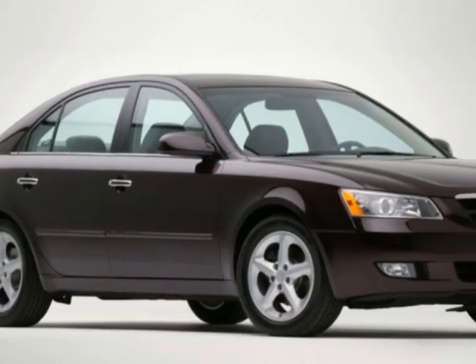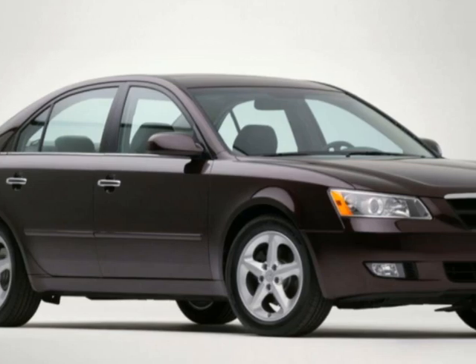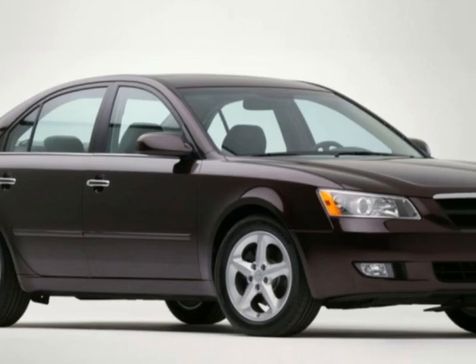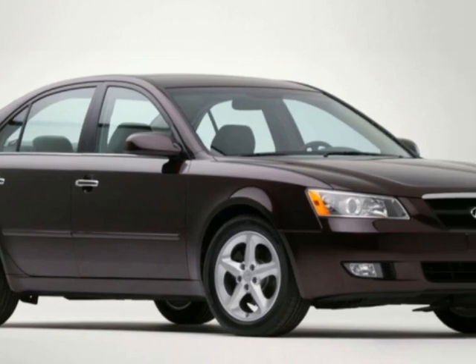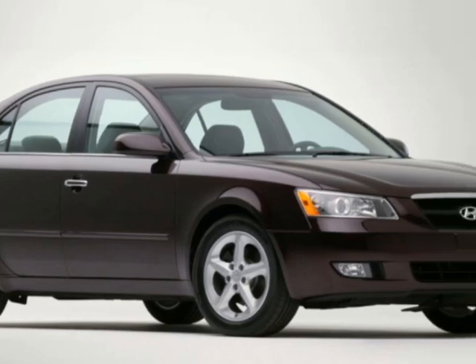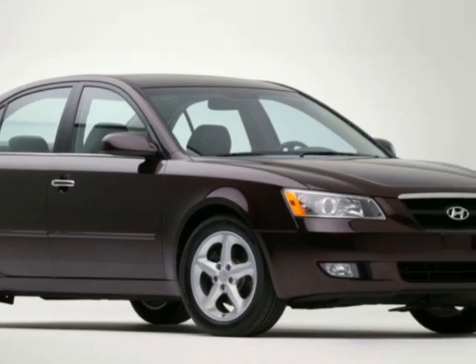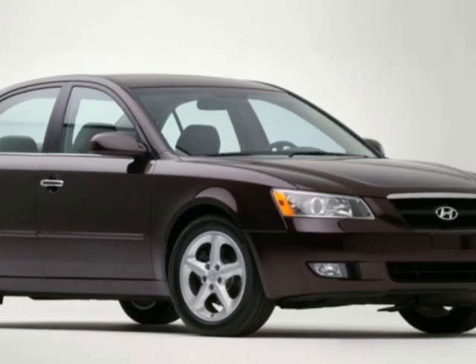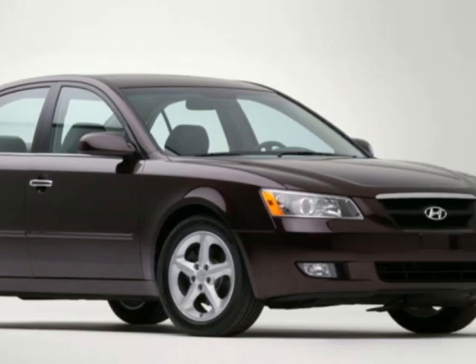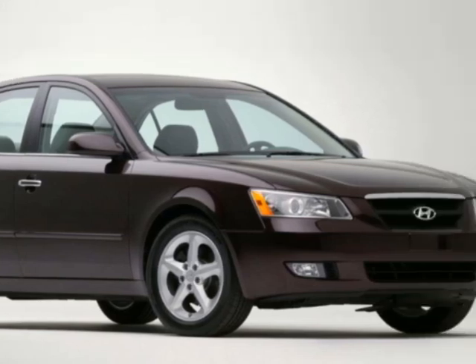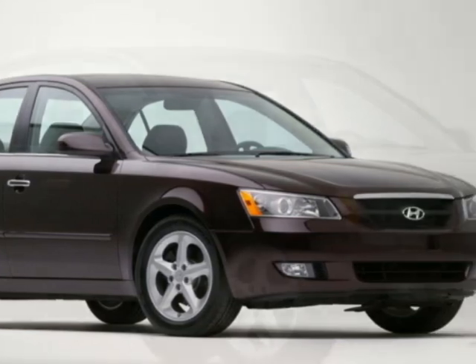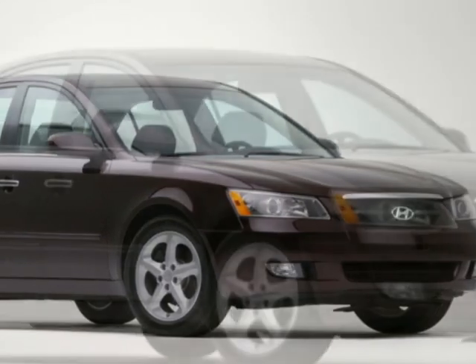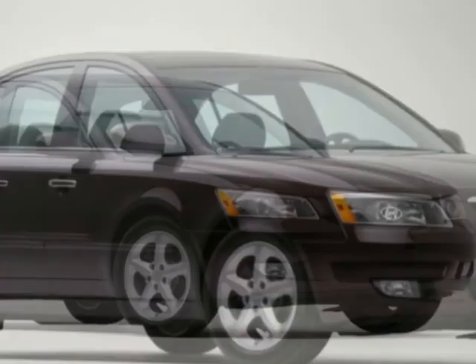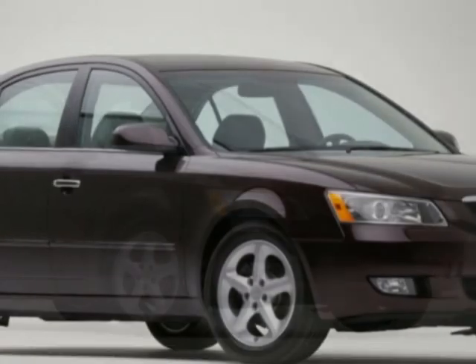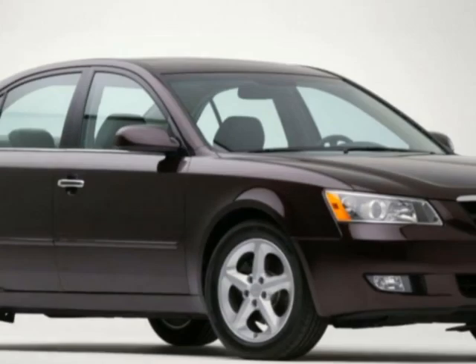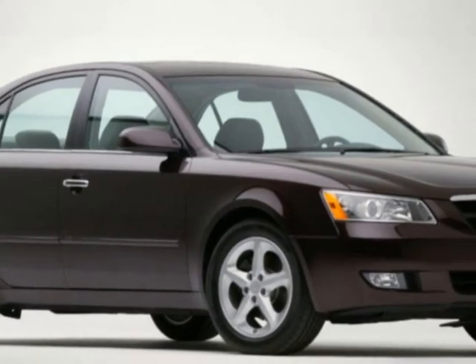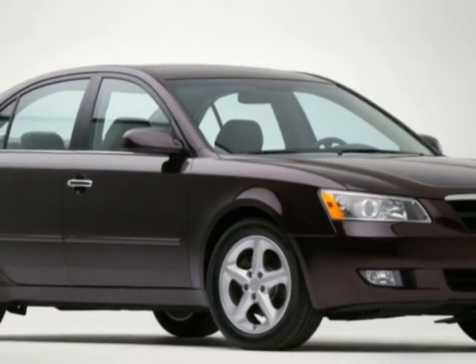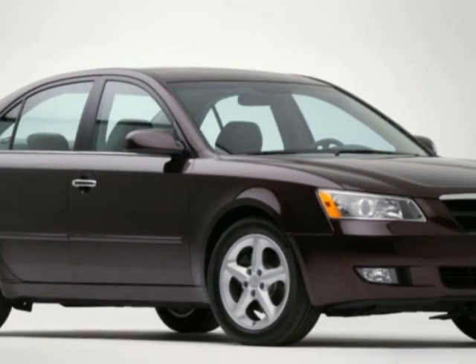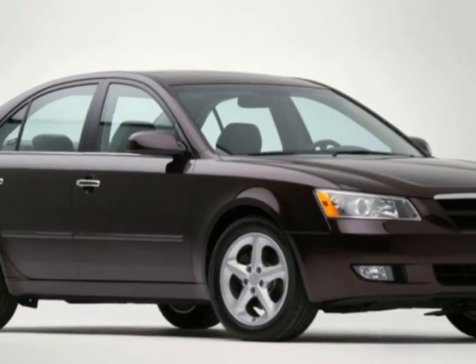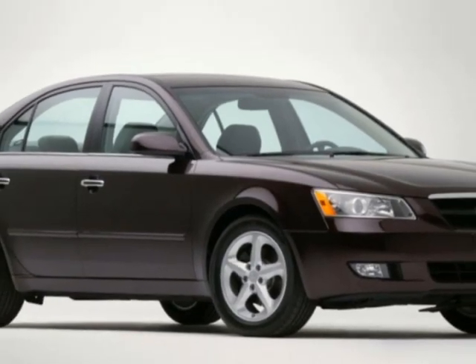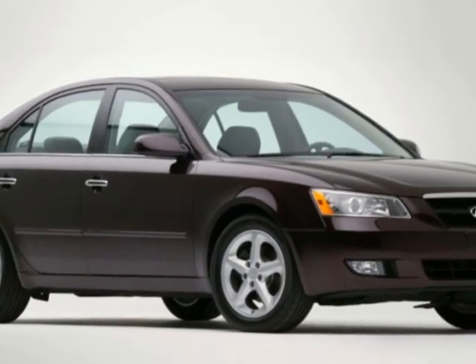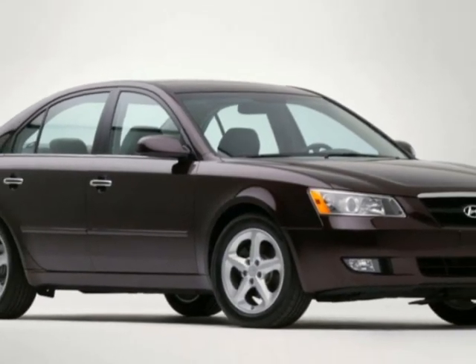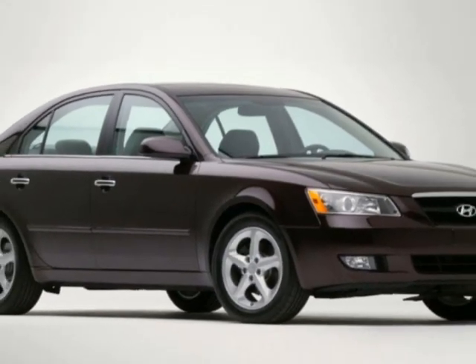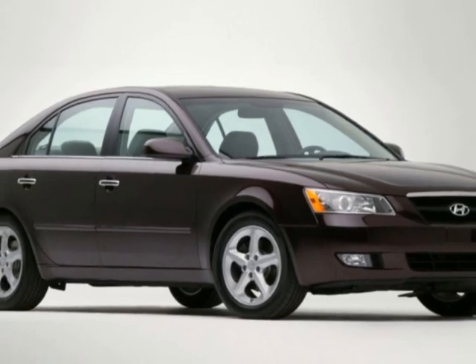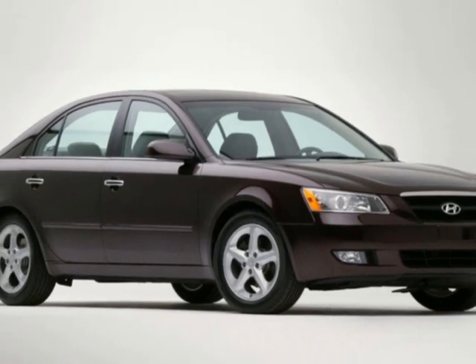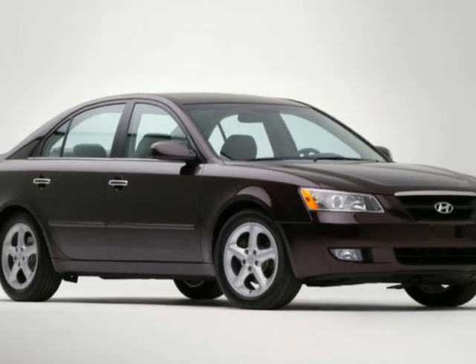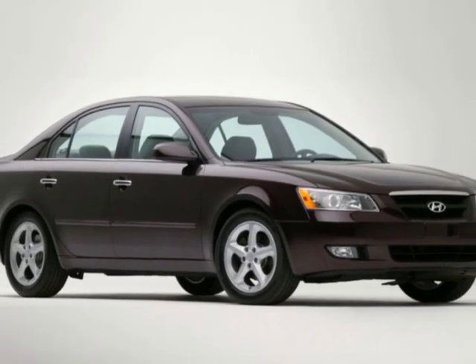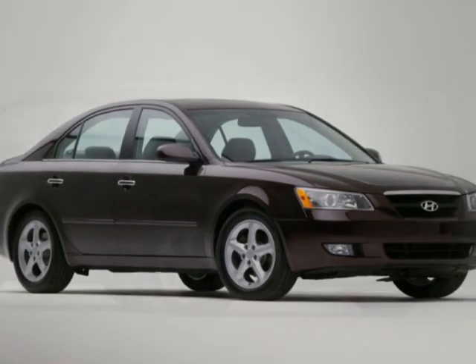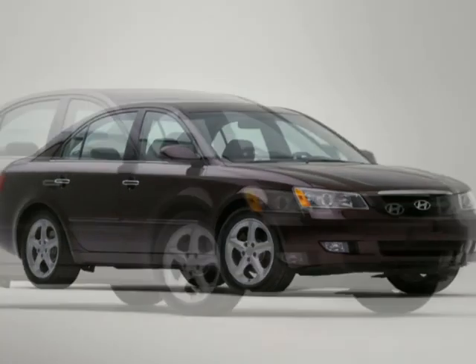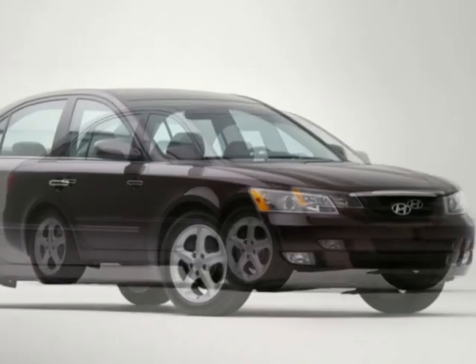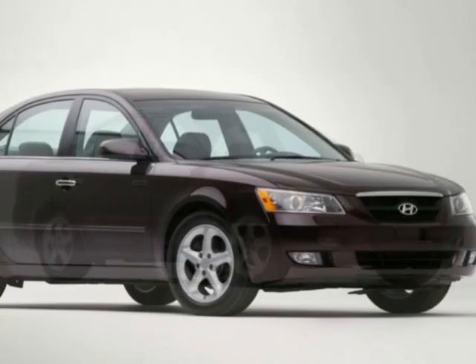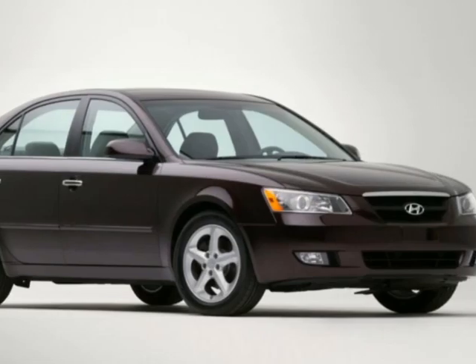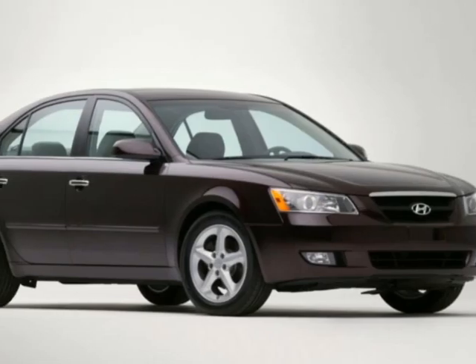This vehicle has a limited warranty. It gets an estimated 20 miles per gallon in the city and an estimated 34 on the highway.